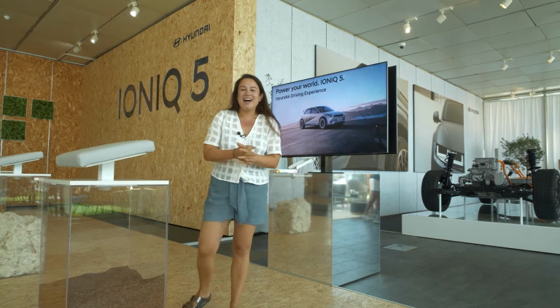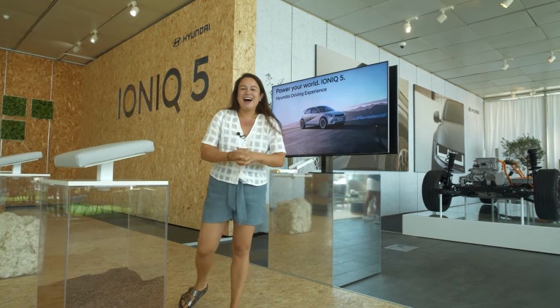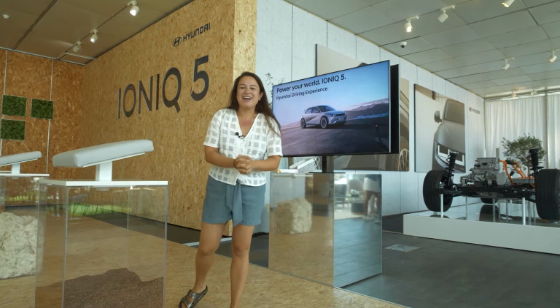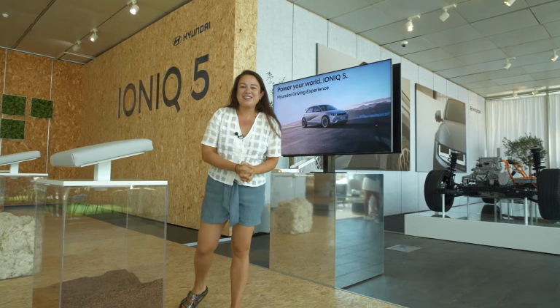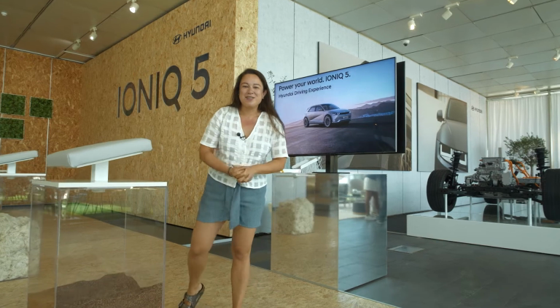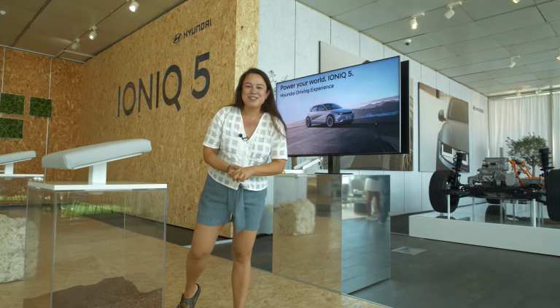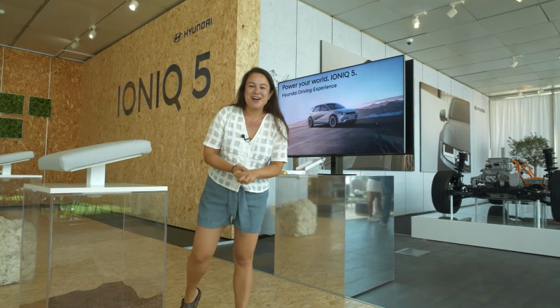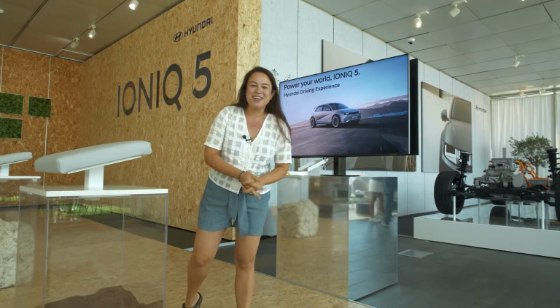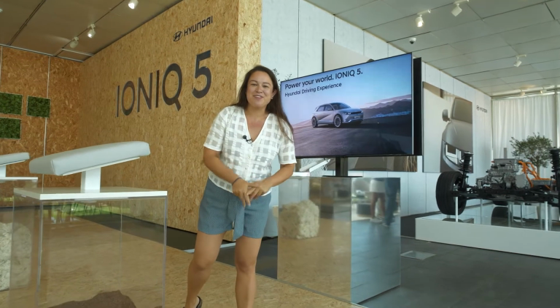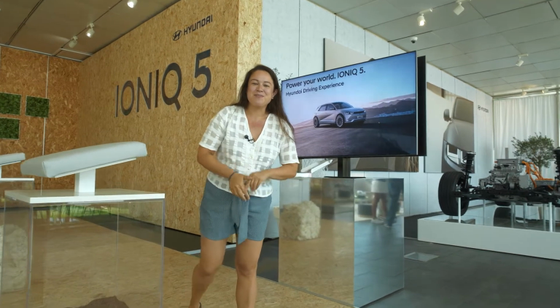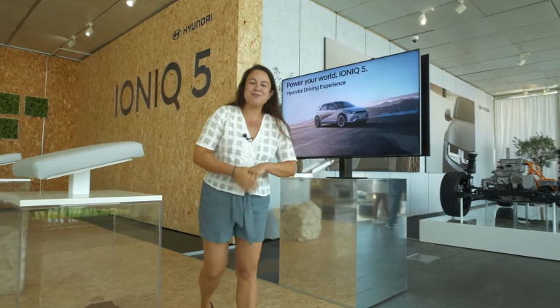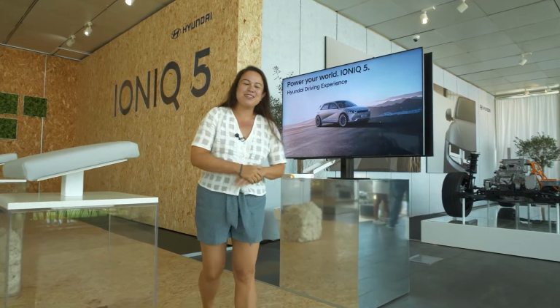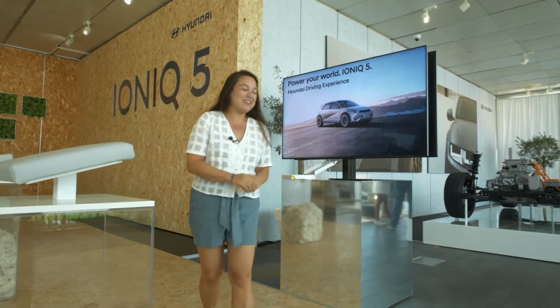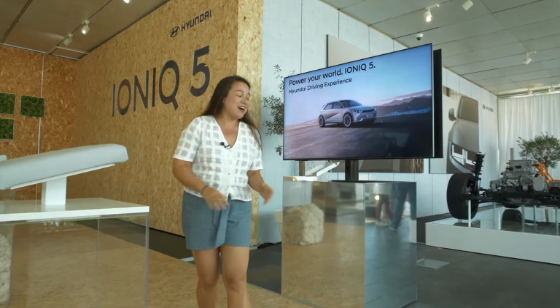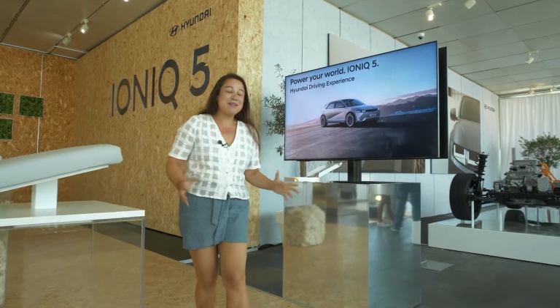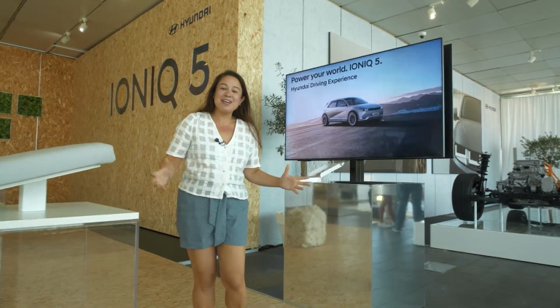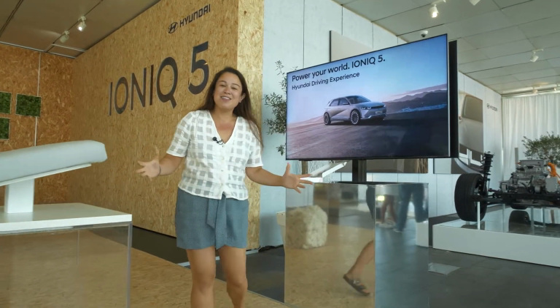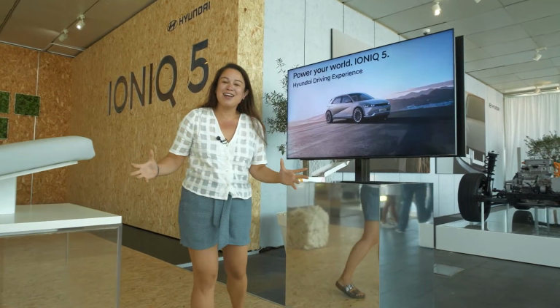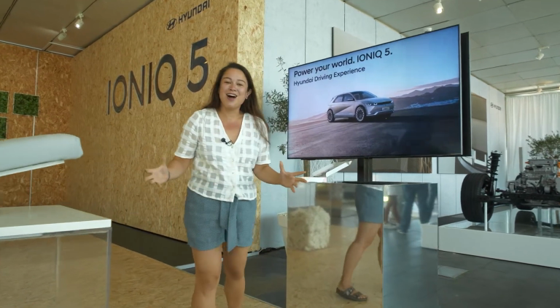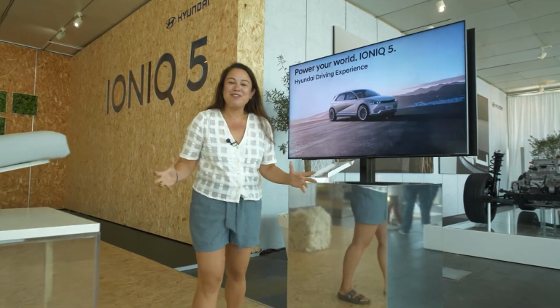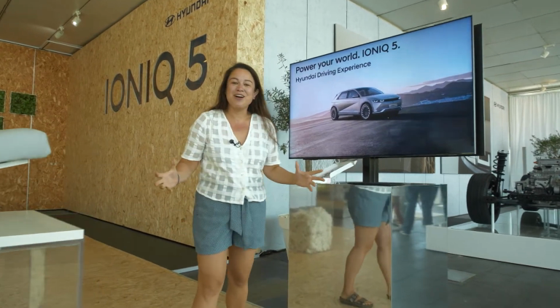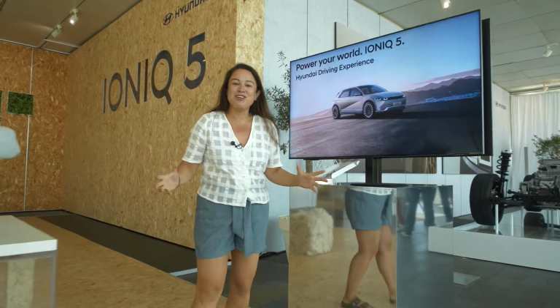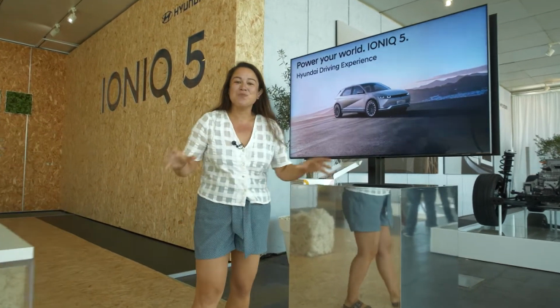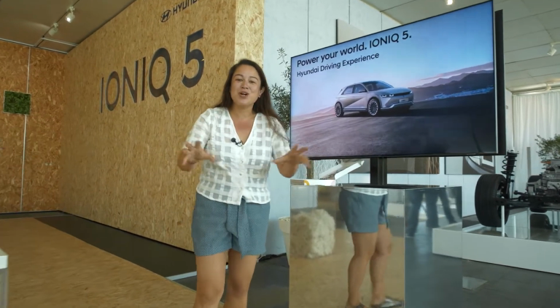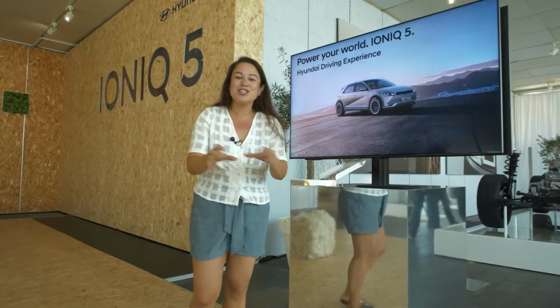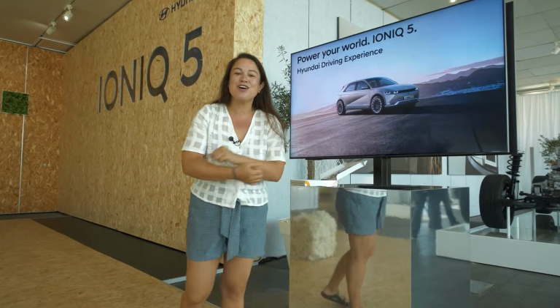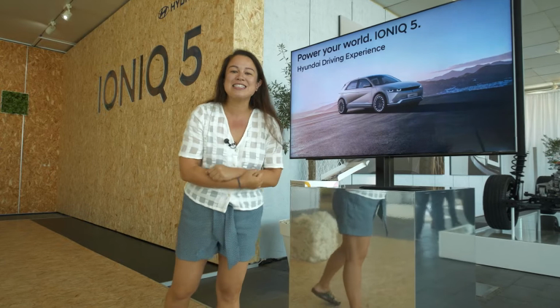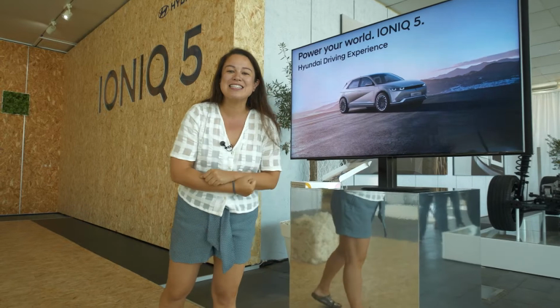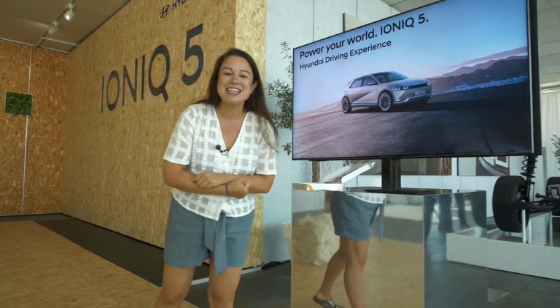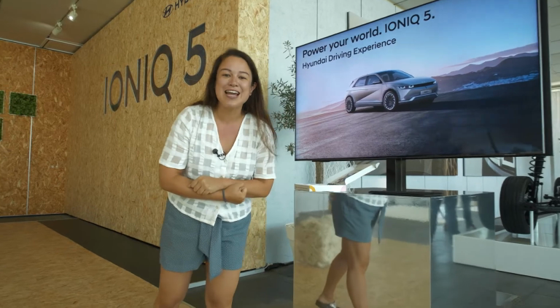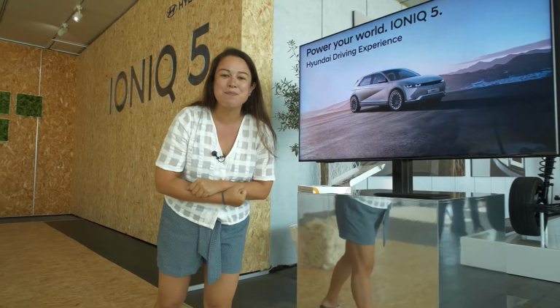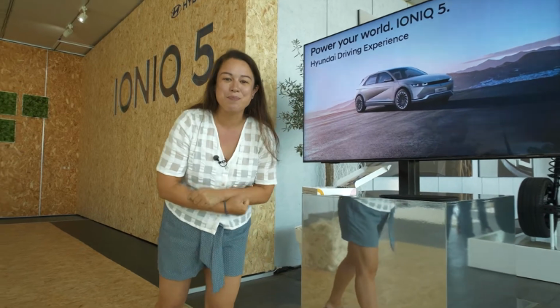Hi guys, Nicole Scott here from Mobile Geeks. I am here at the Ionic 5 launch and we're going to talk sustainability.